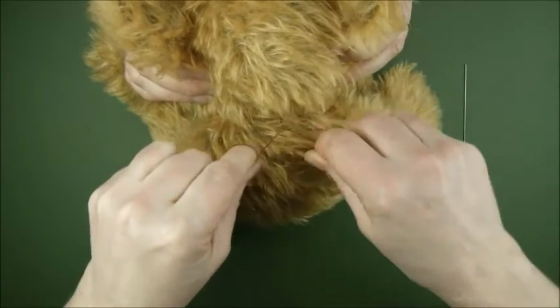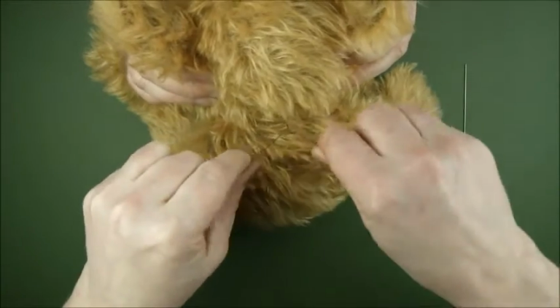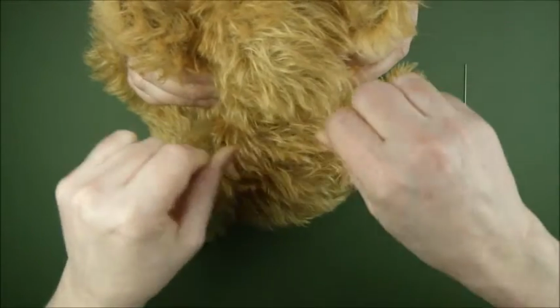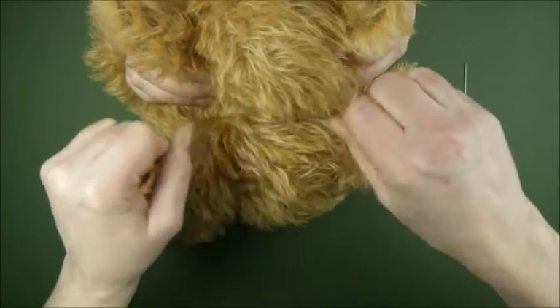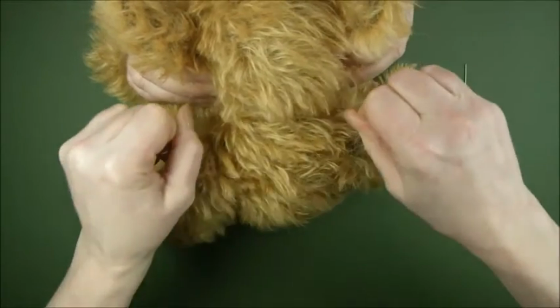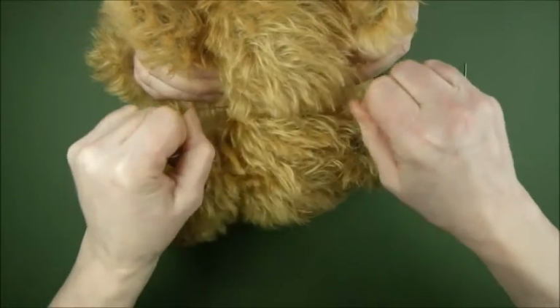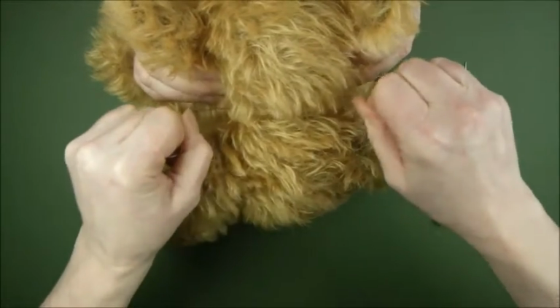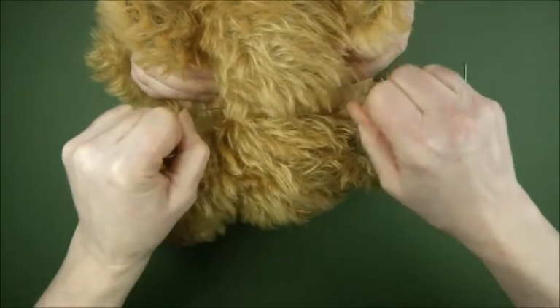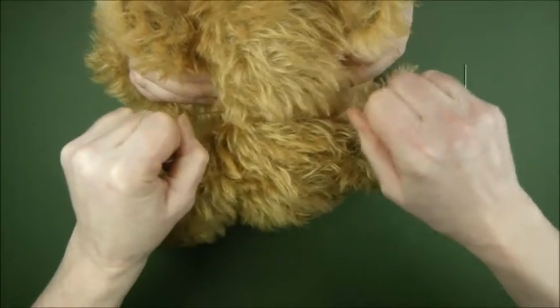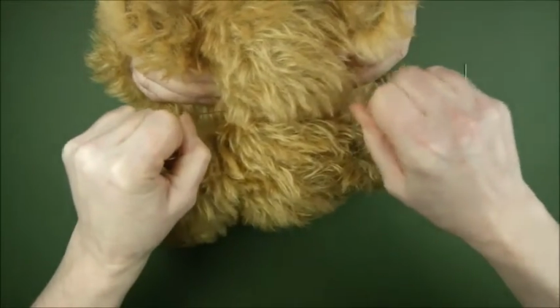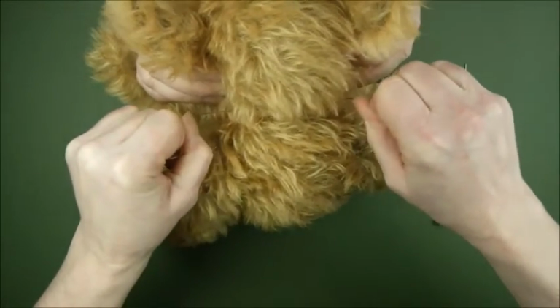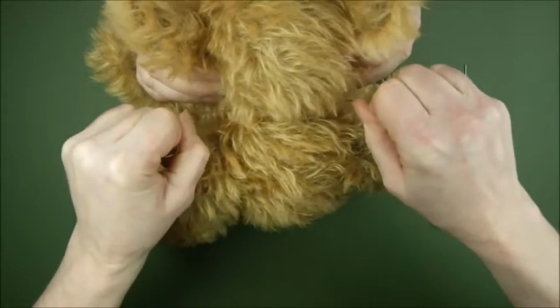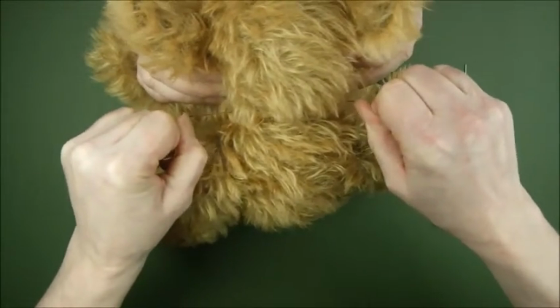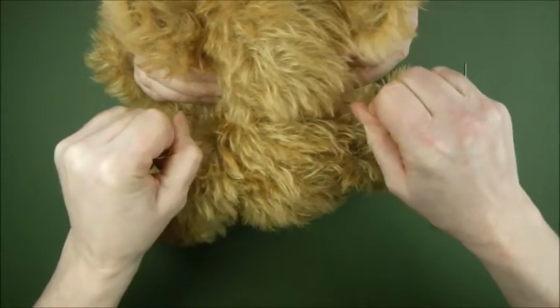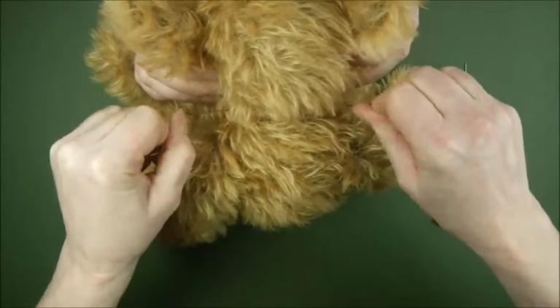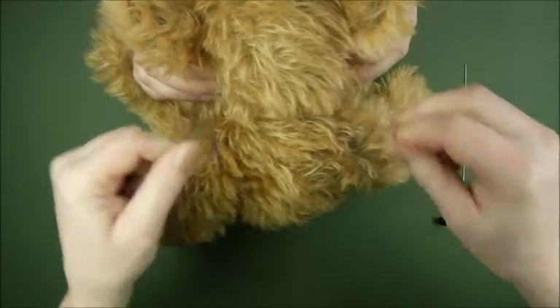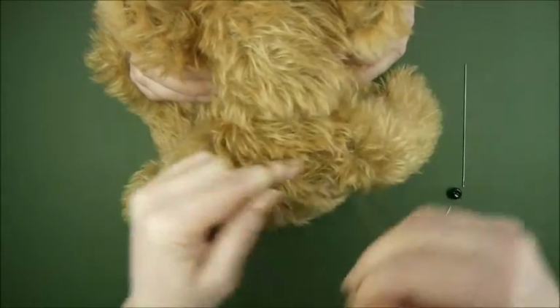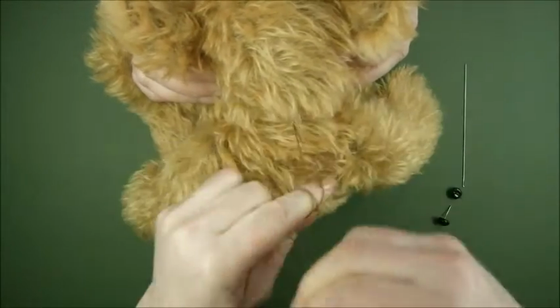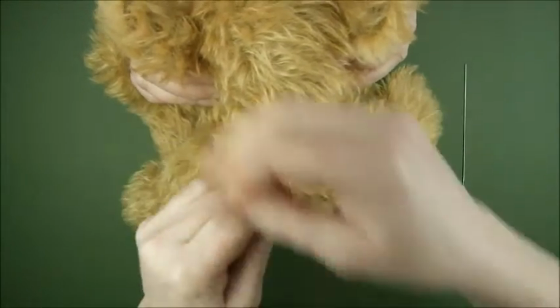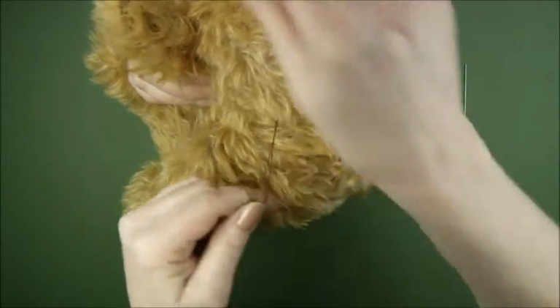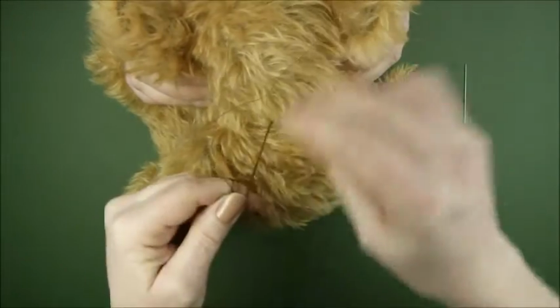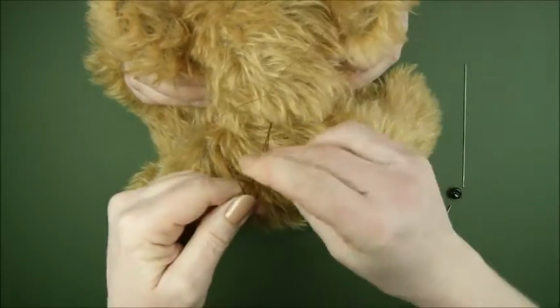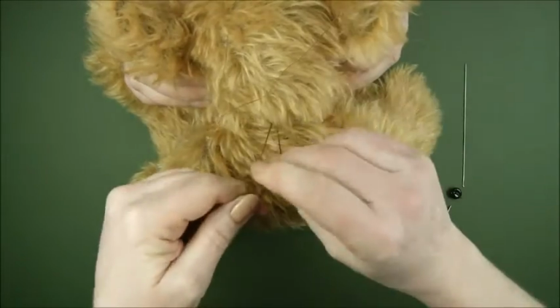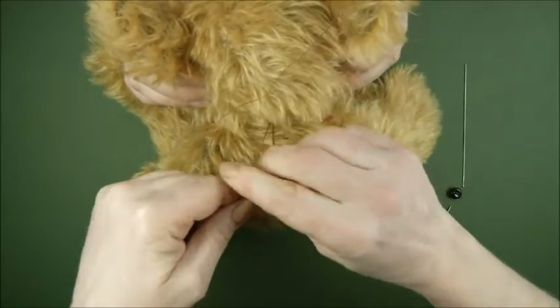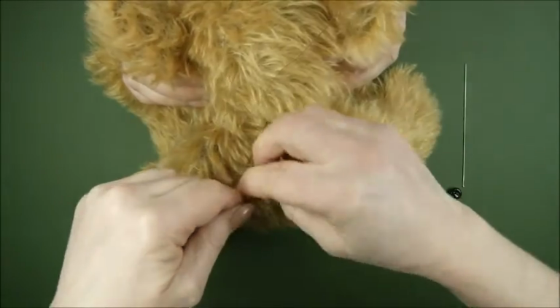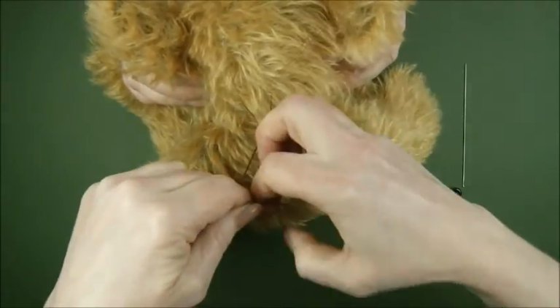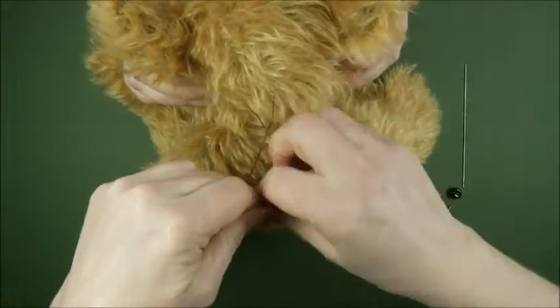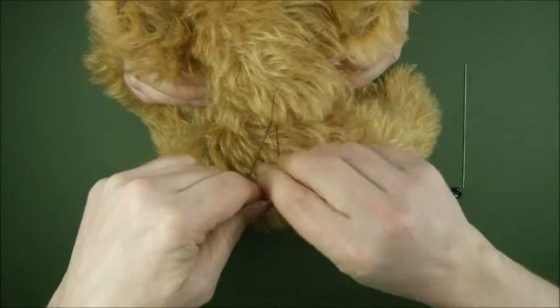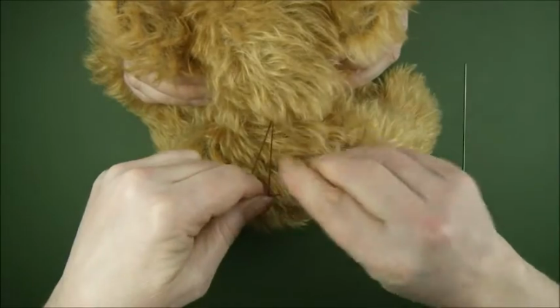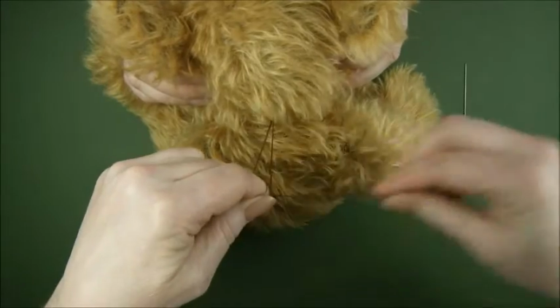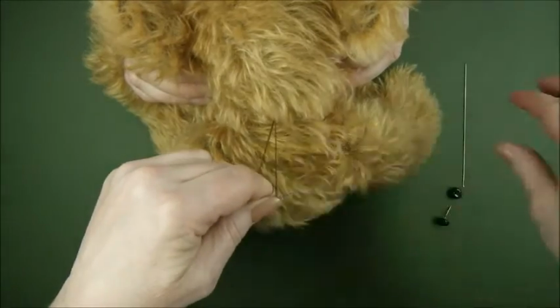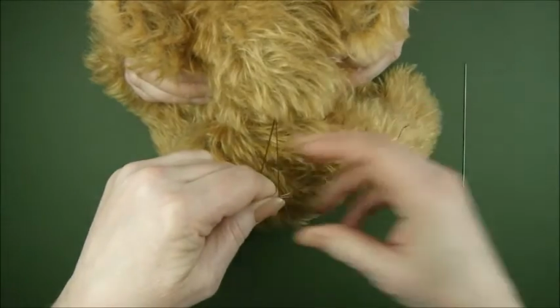I quite like to do a third knot as well. Then they're not going anywhere.